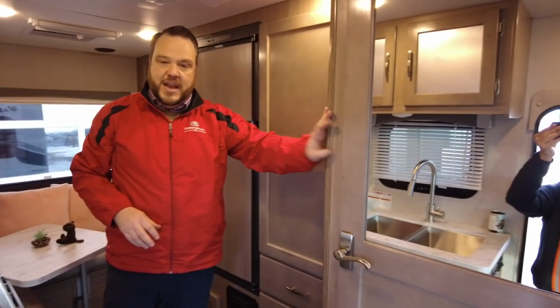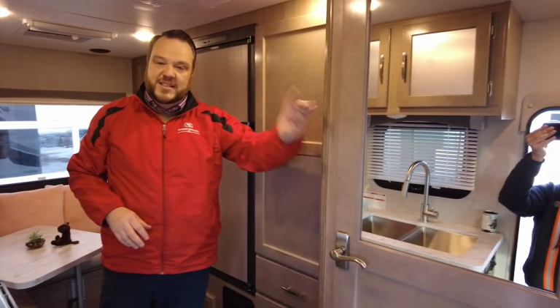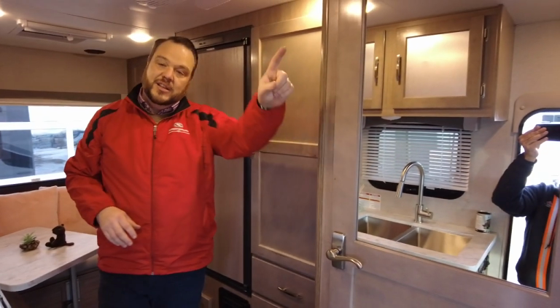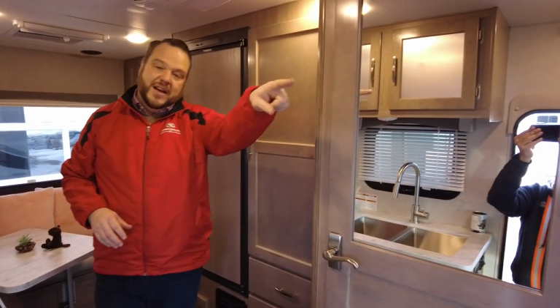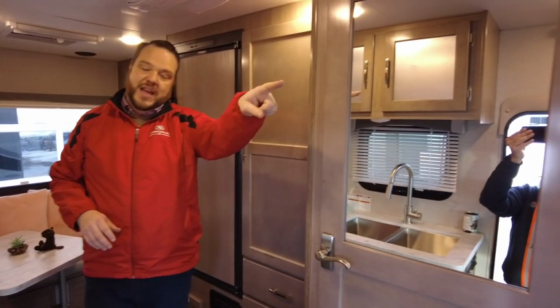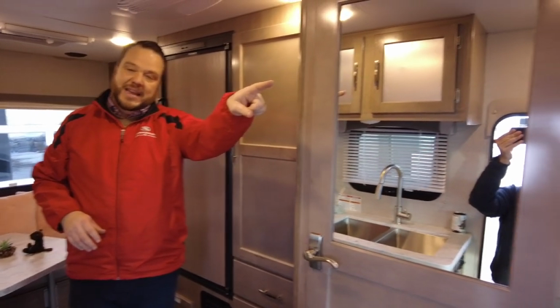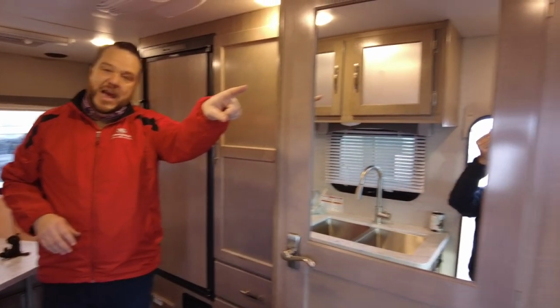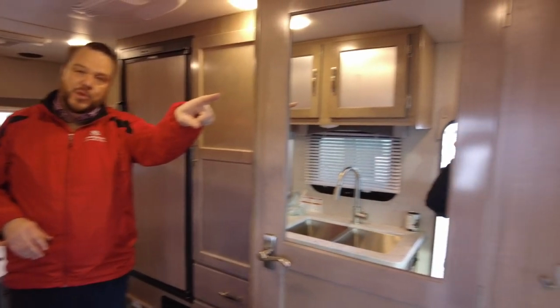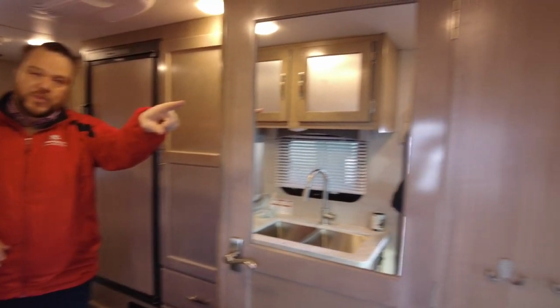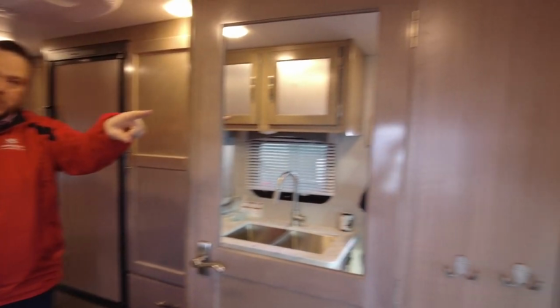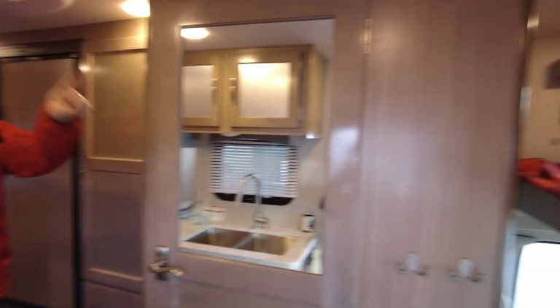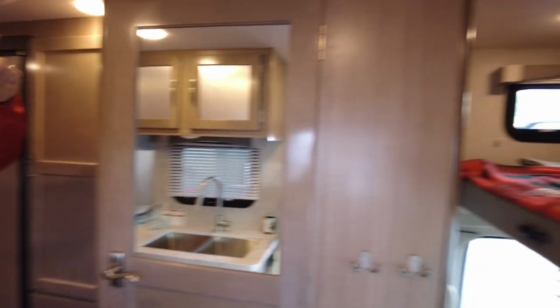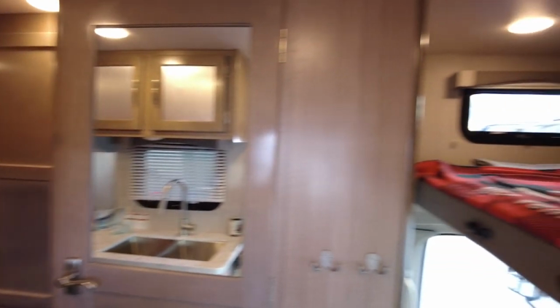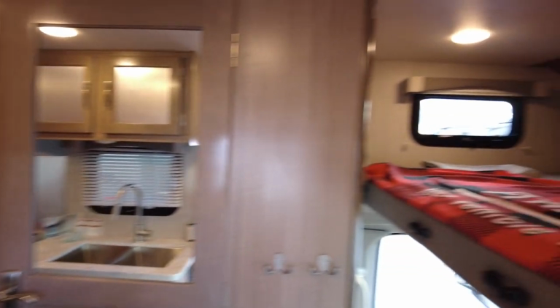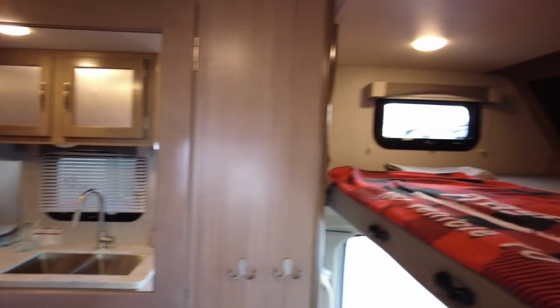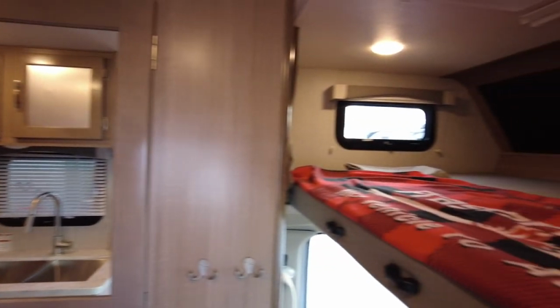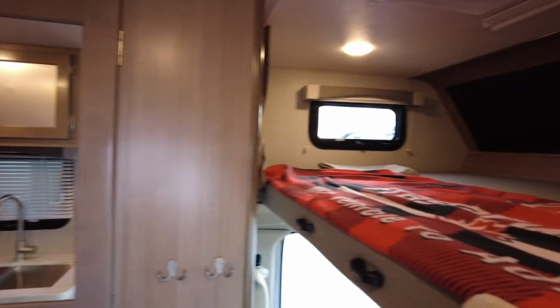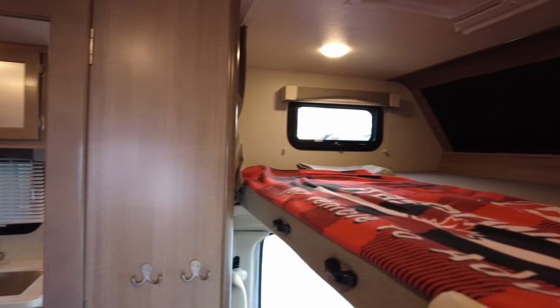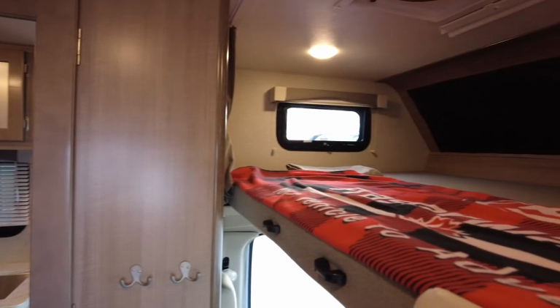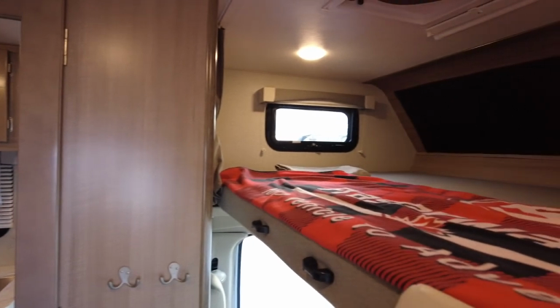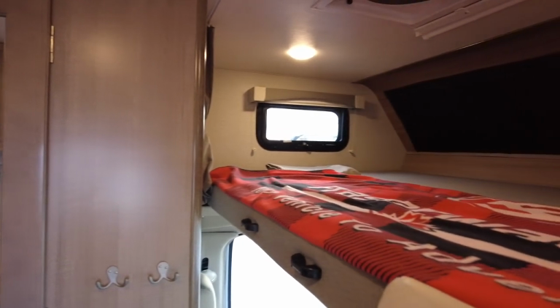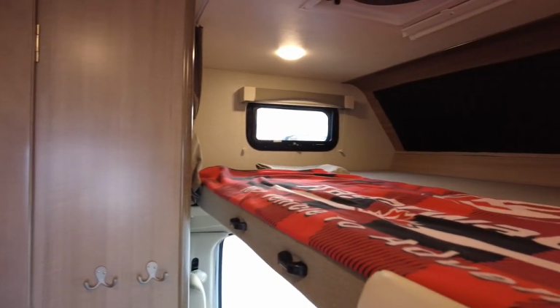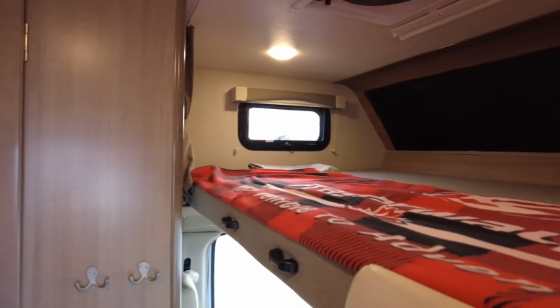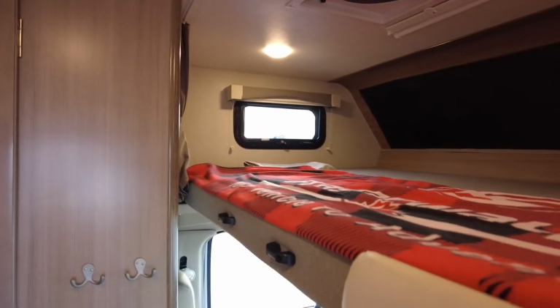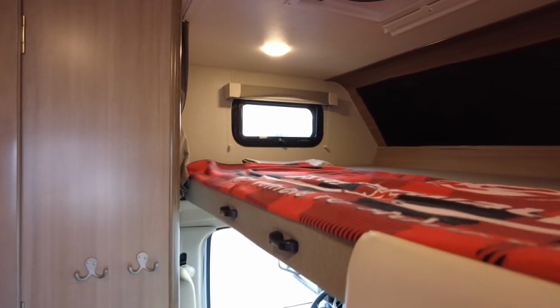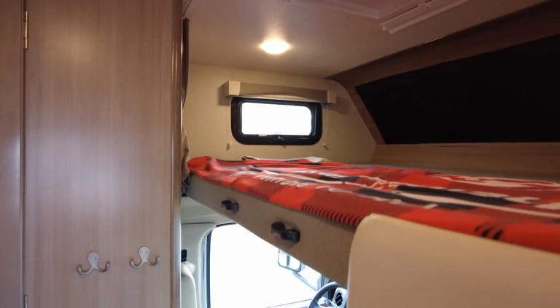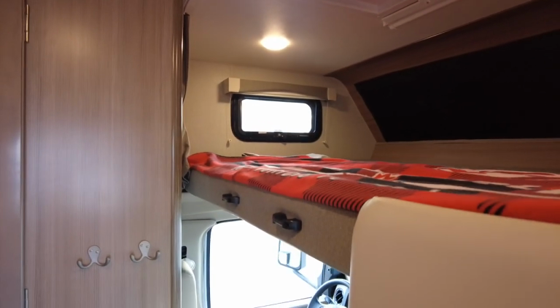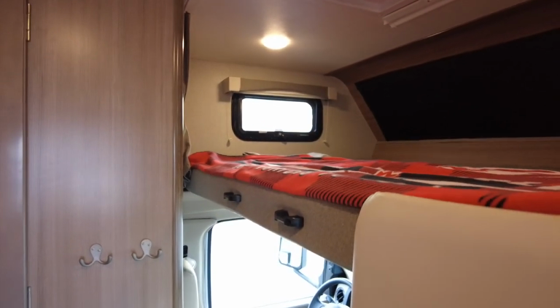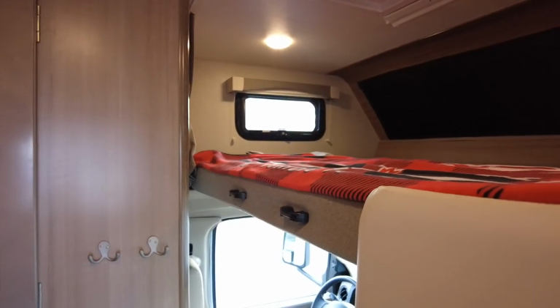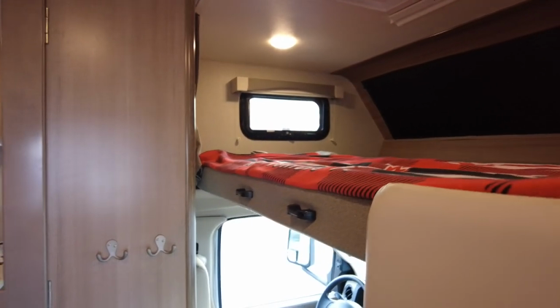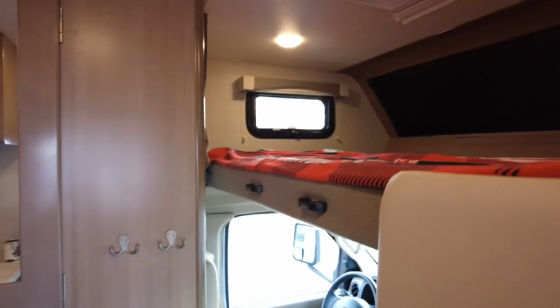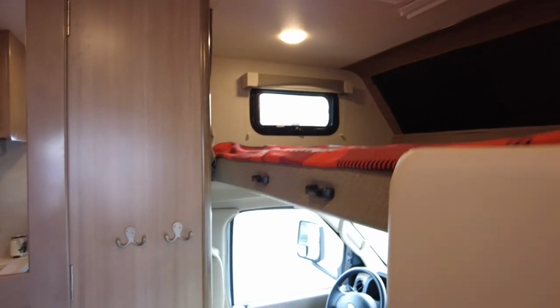And you still have that cab-over bunk, which makes it that C-Class Motorhome, which is absolutely great.